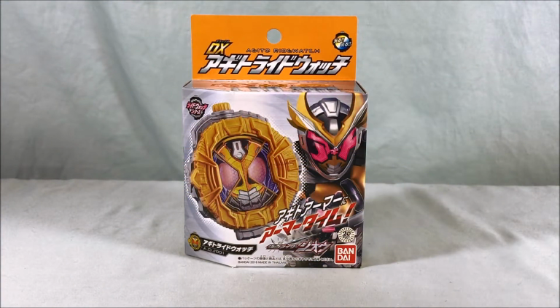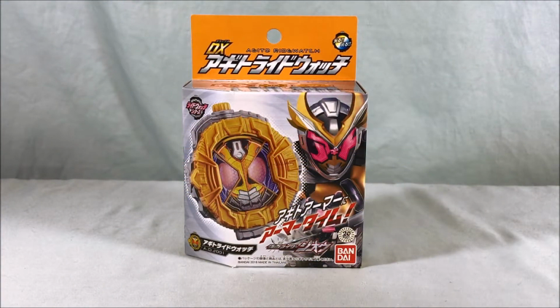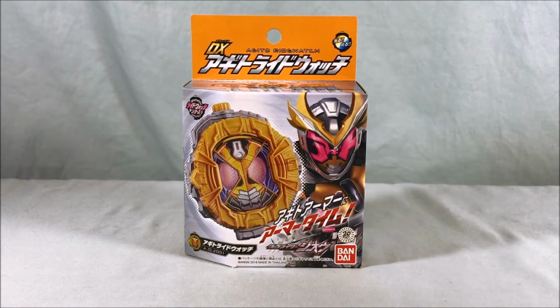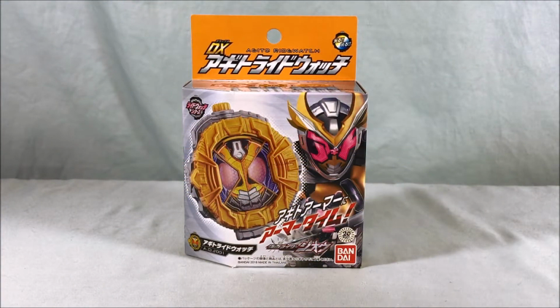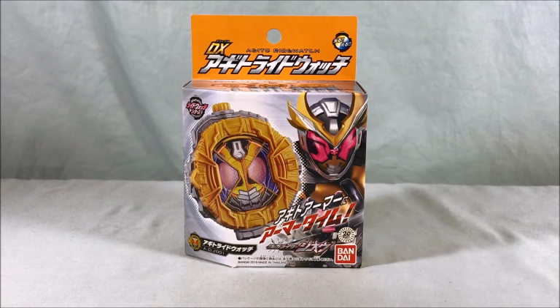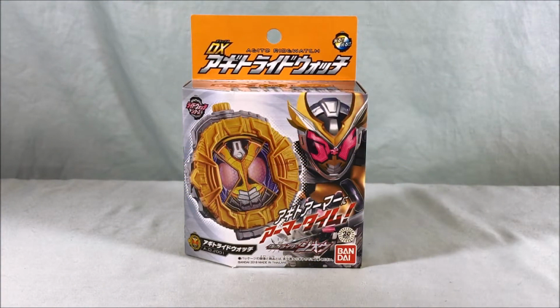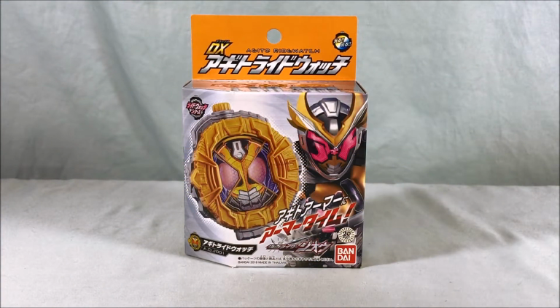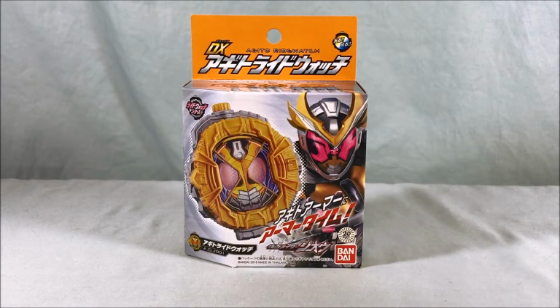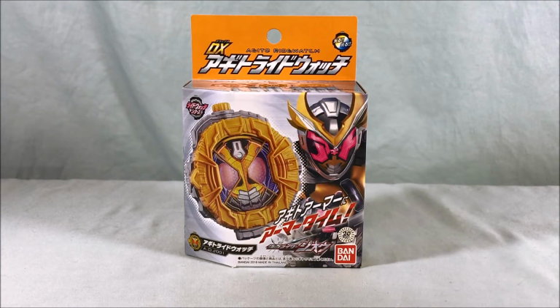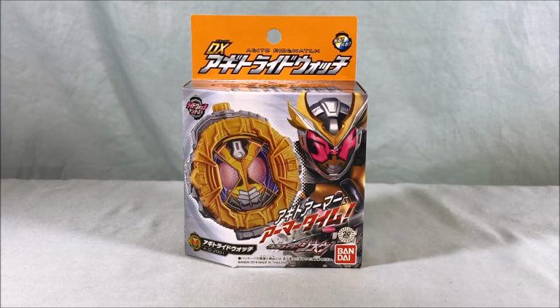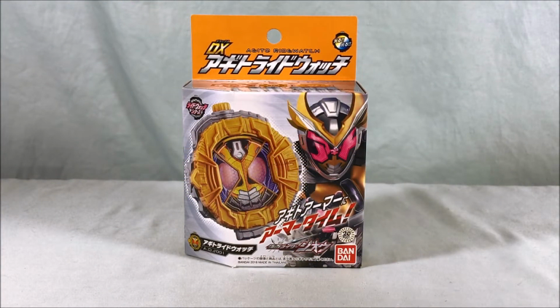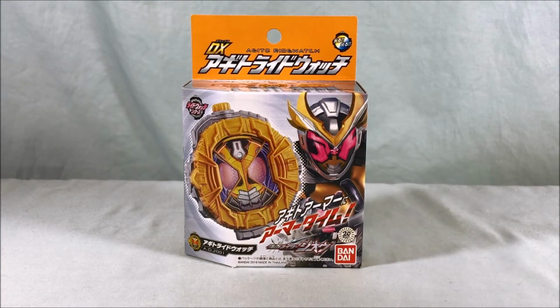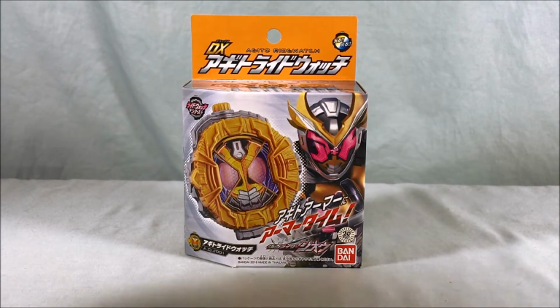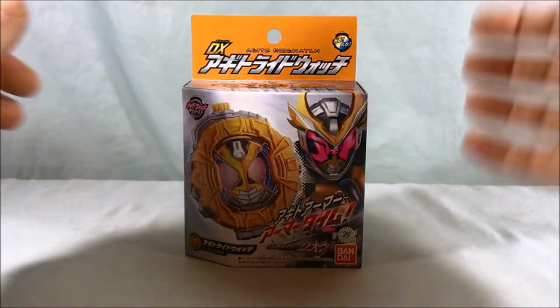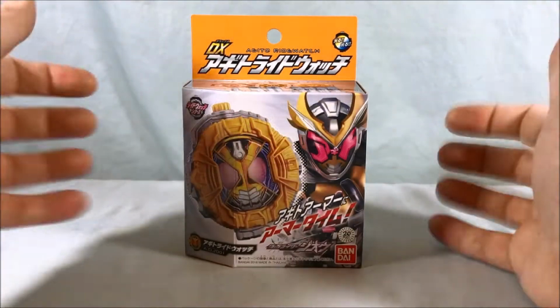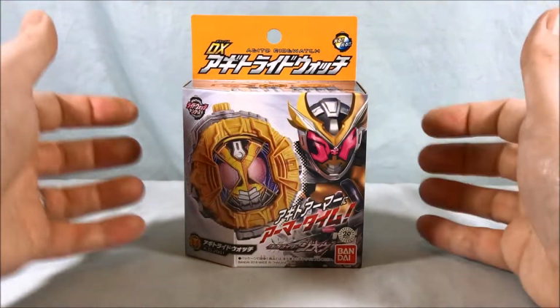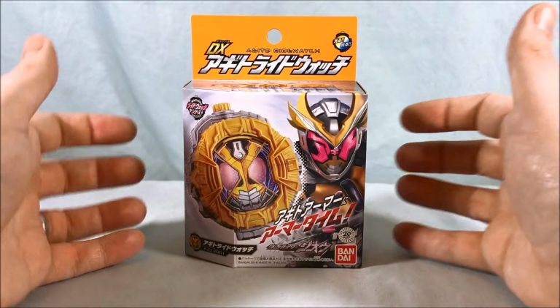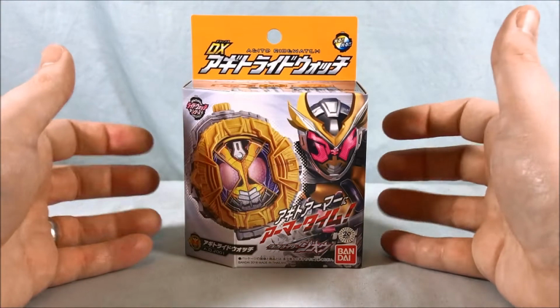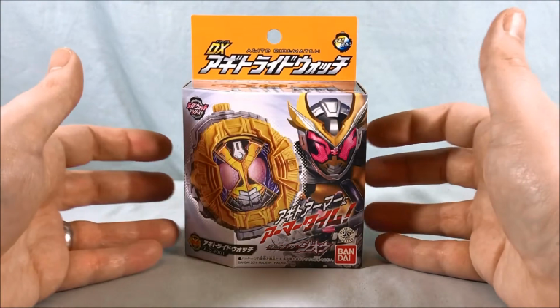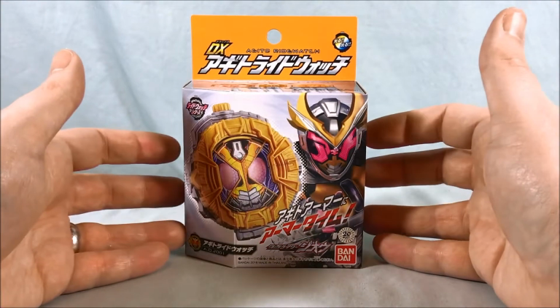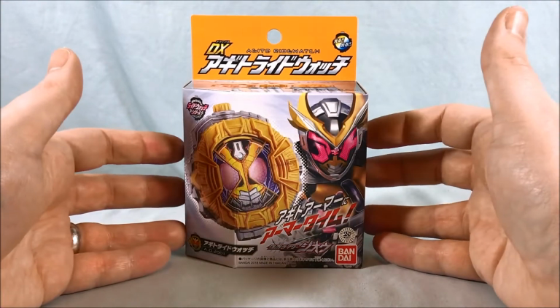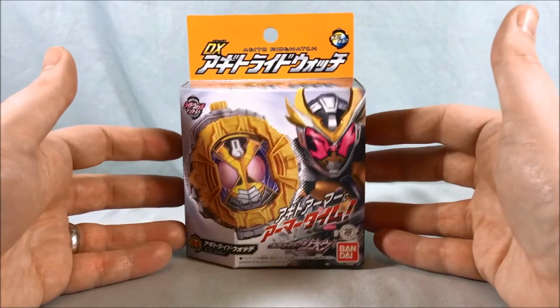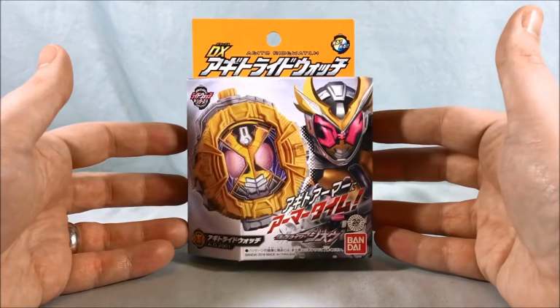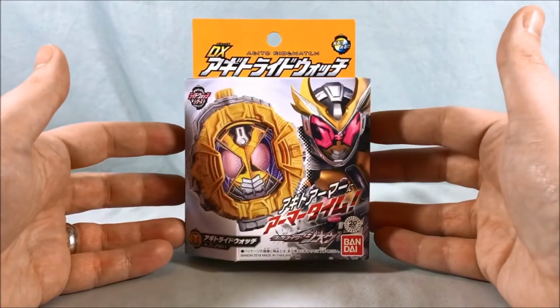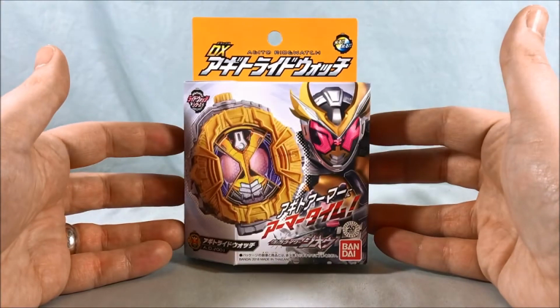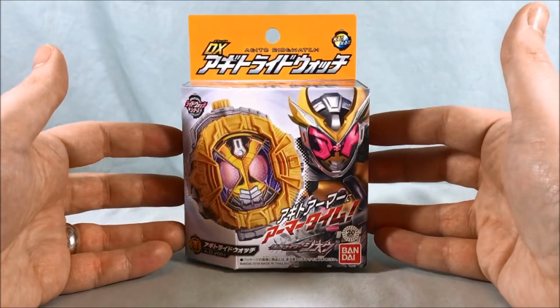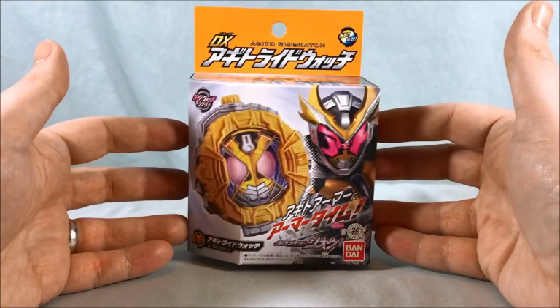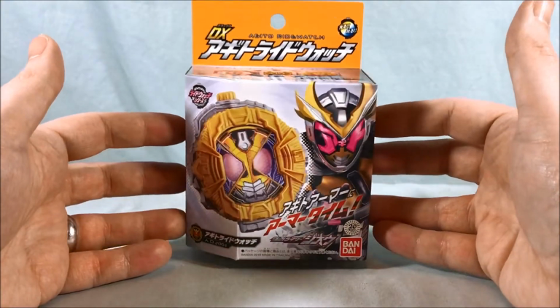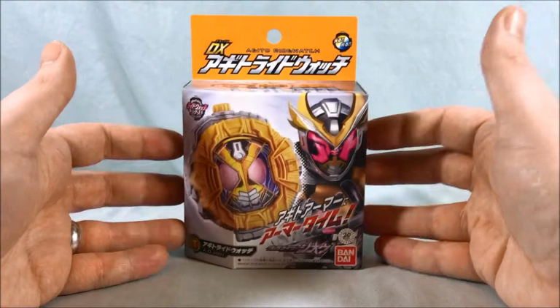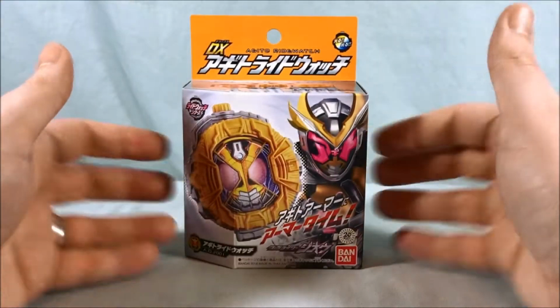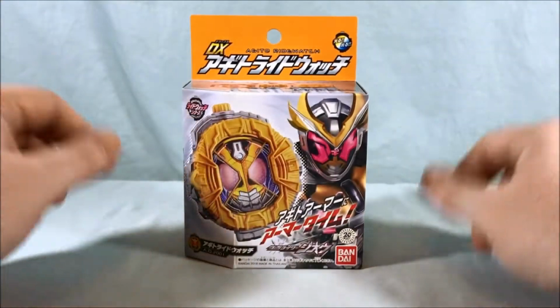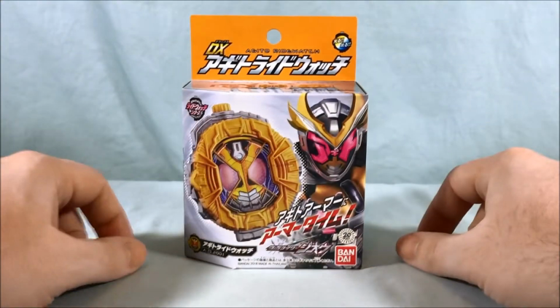Hello everyone and welcome to Long's Toys. Today we are taking a look at the DX Agito Ridewatch.